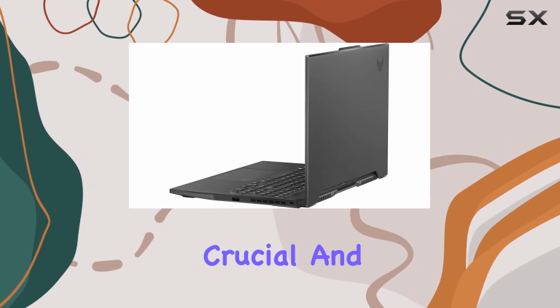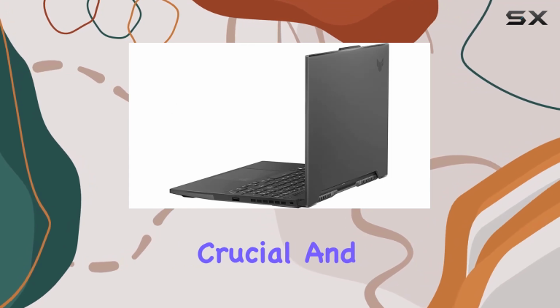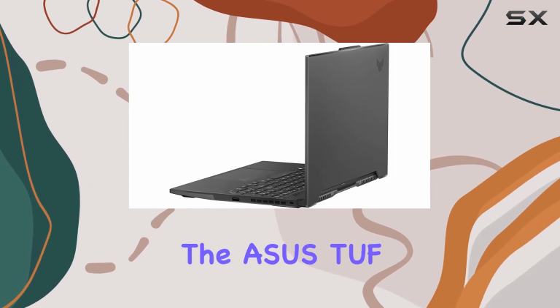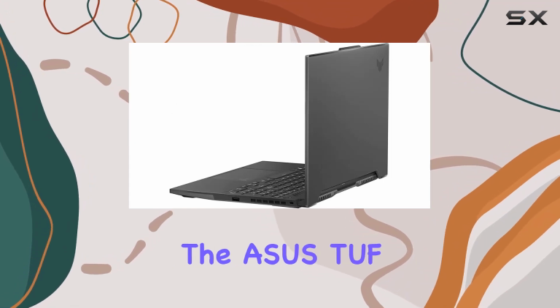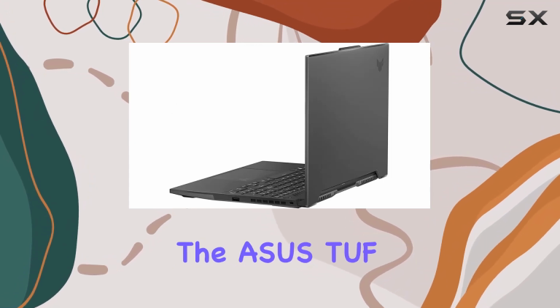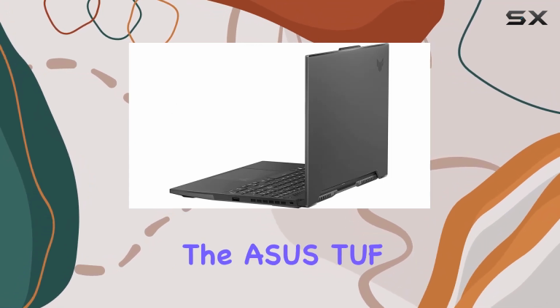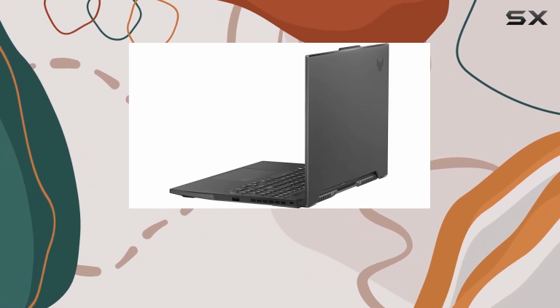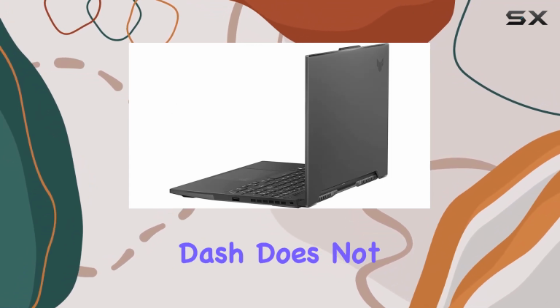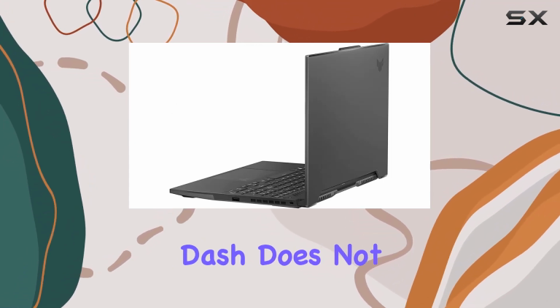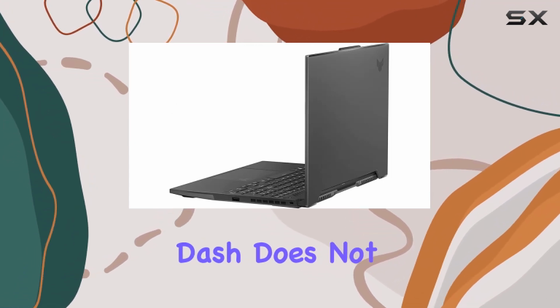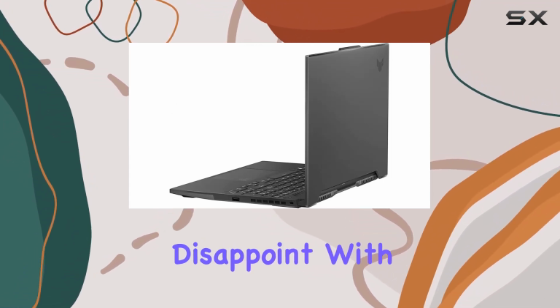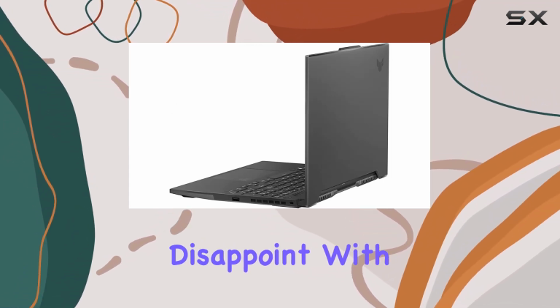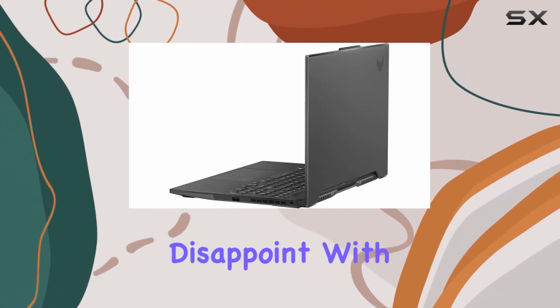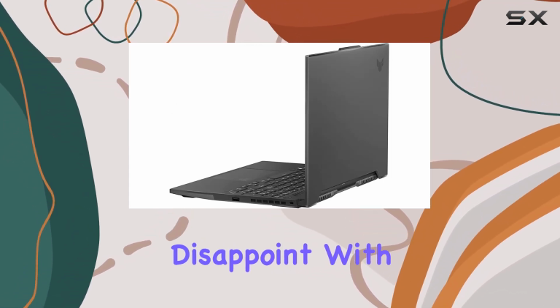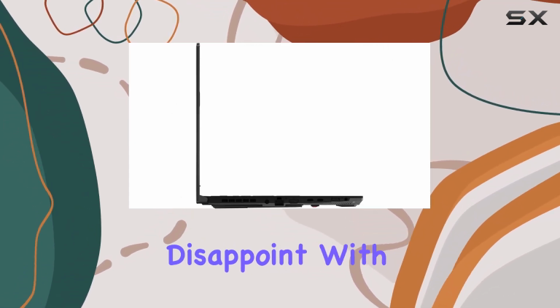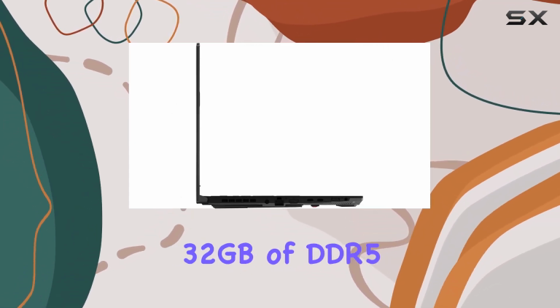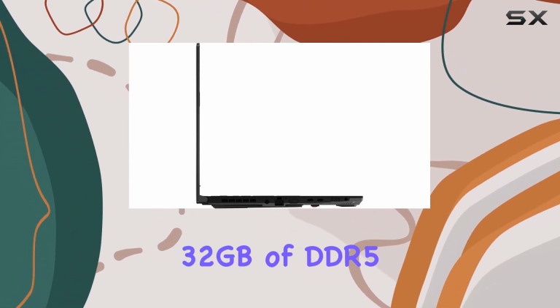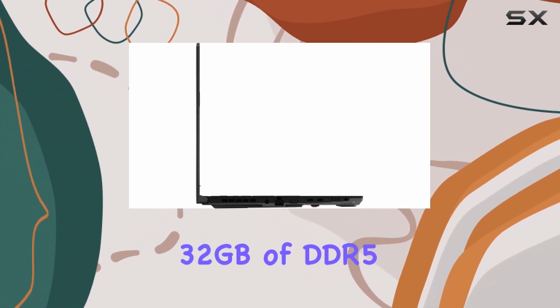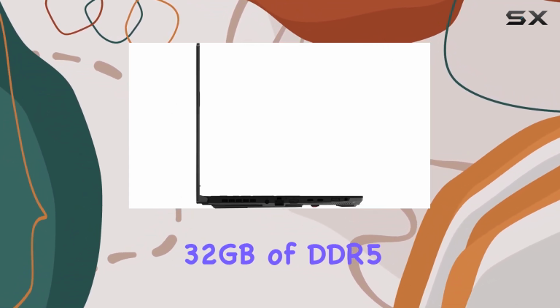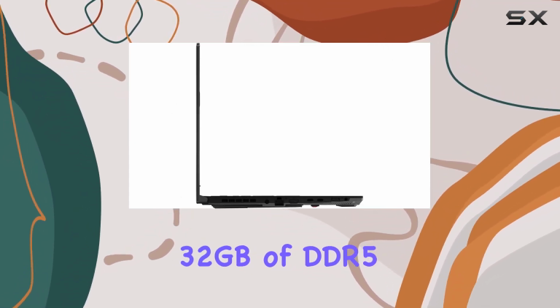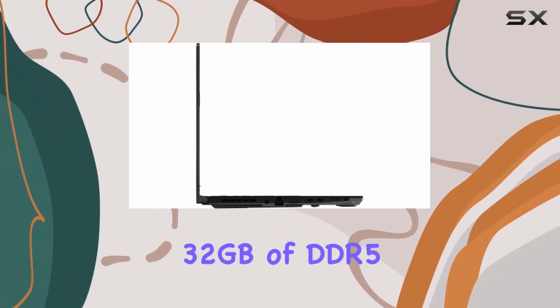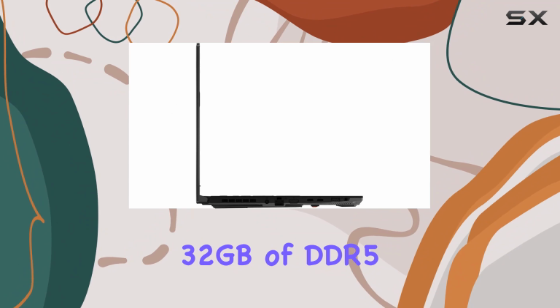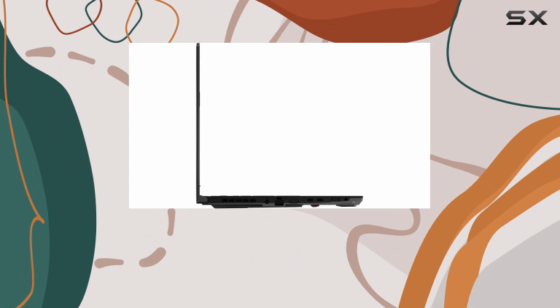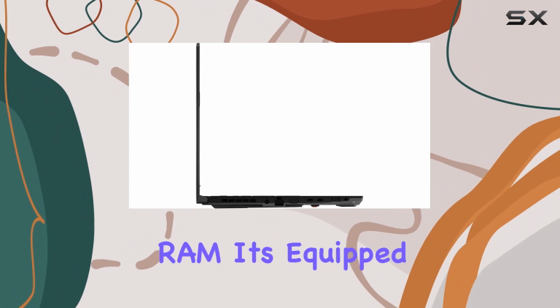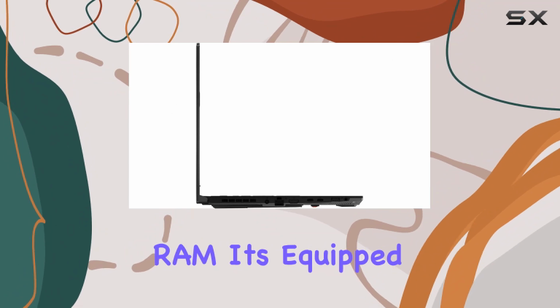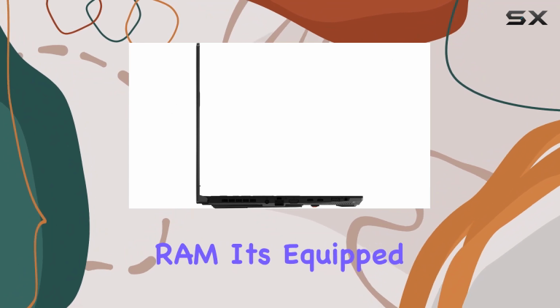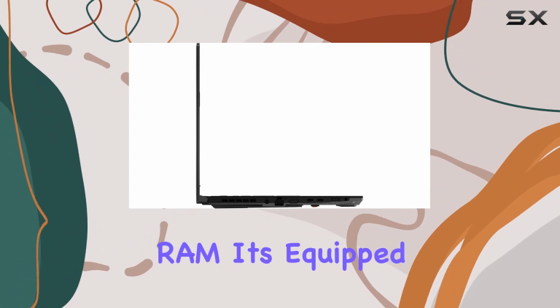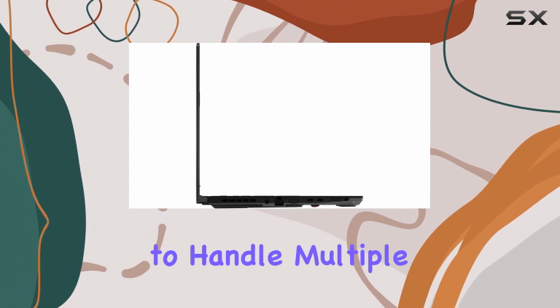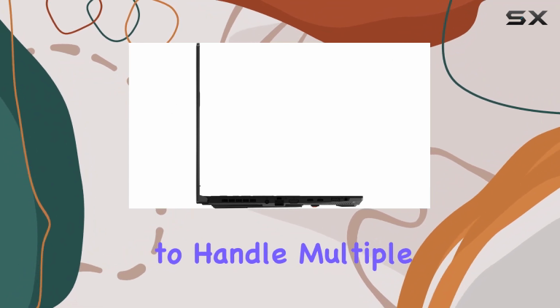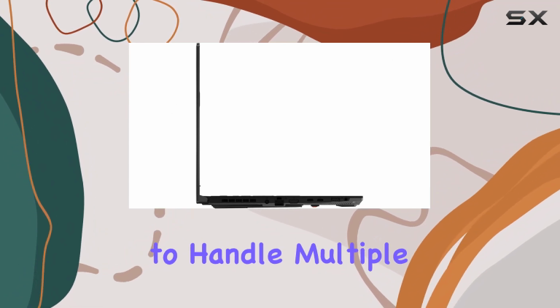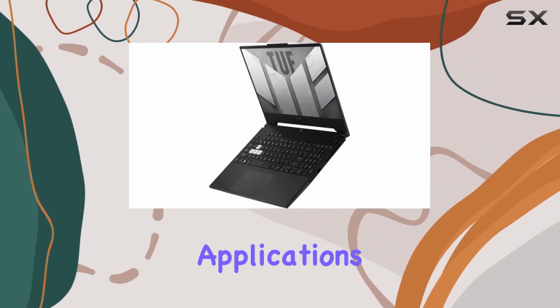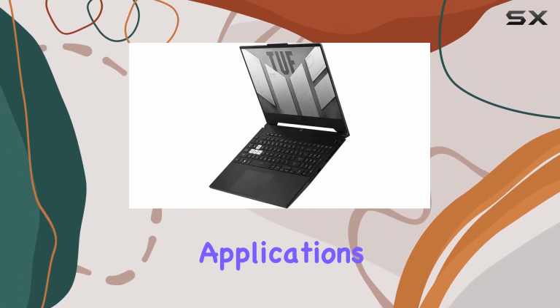For gamers, RAM and storage are crucial, and the ASUS TUF Dash does not disappoint. With 32 gigabytes of DDR5 RAM, it's equipped to handle multiple applications and games without breaking a sweat.